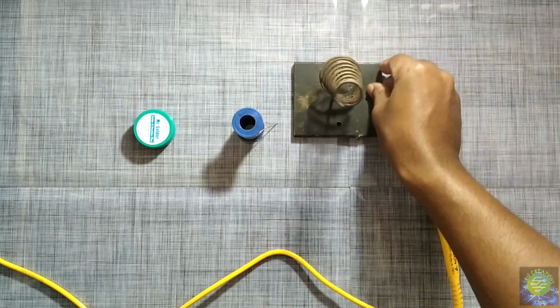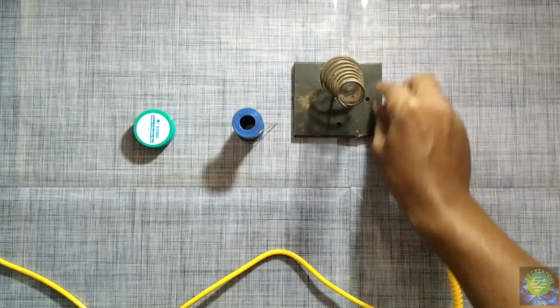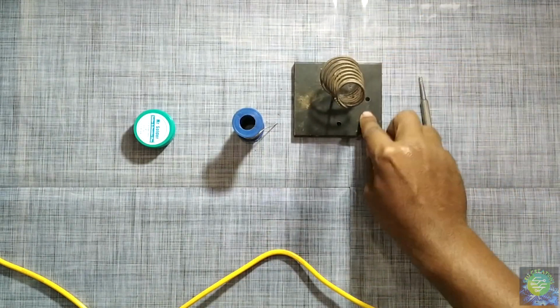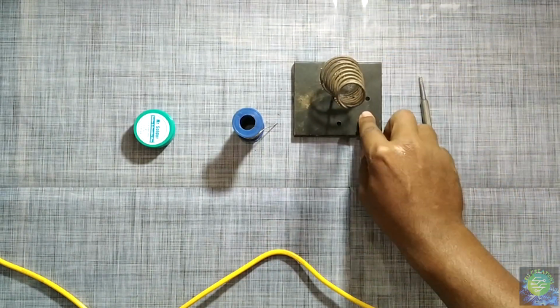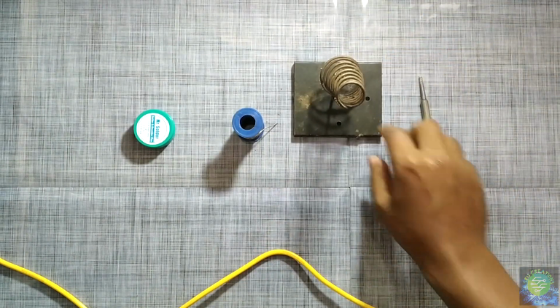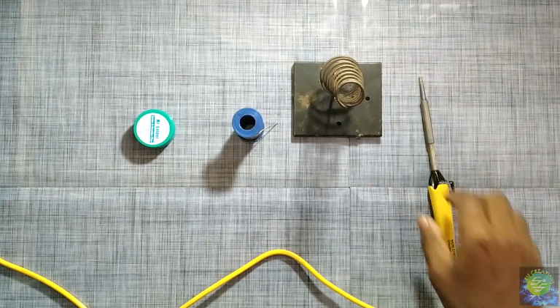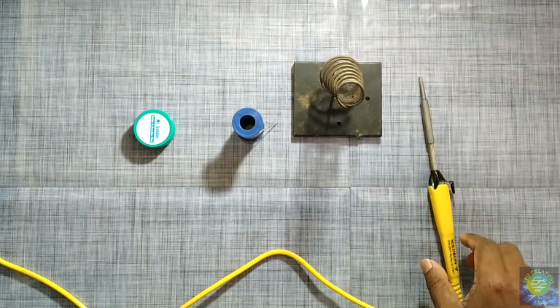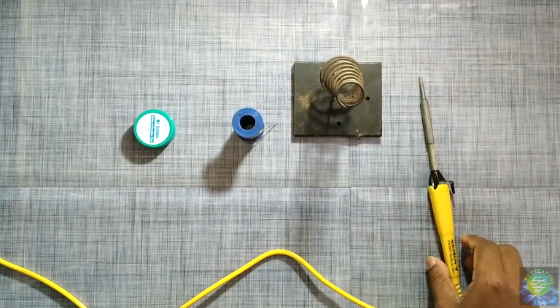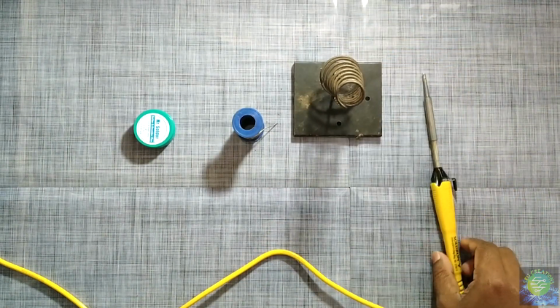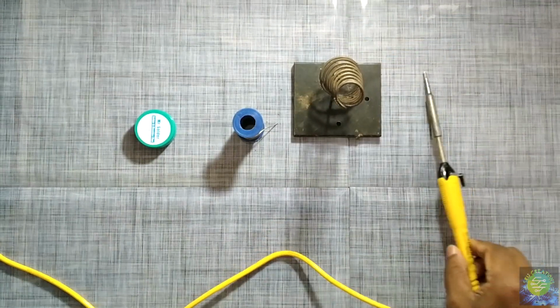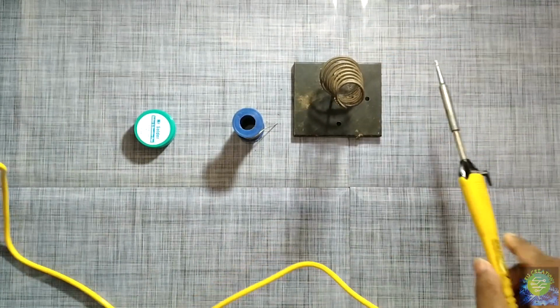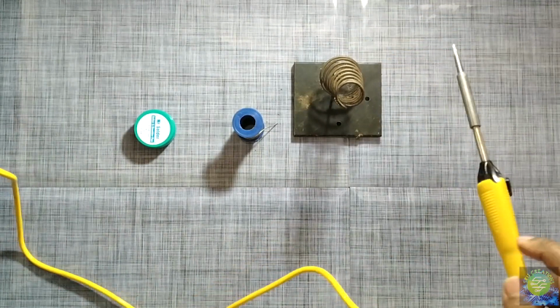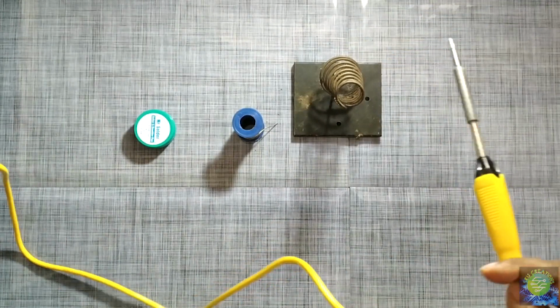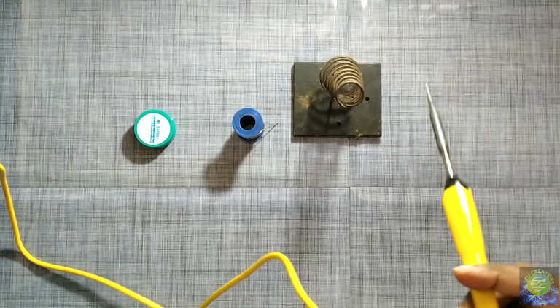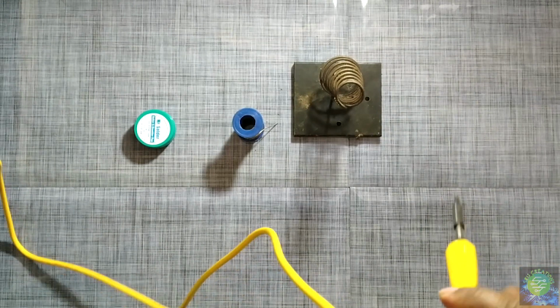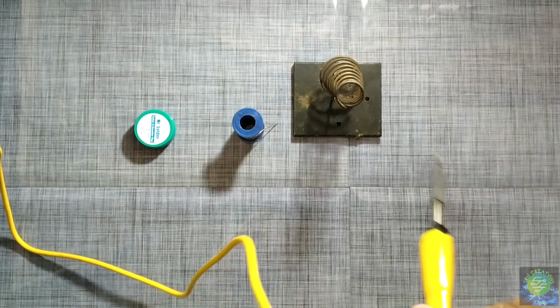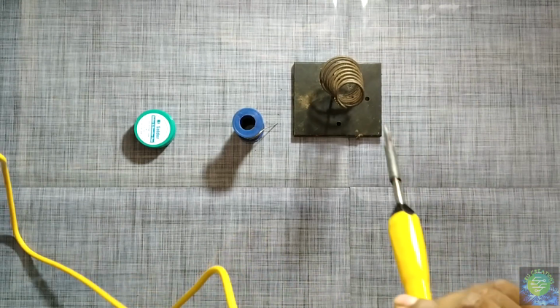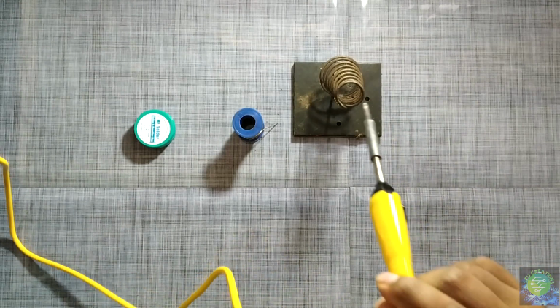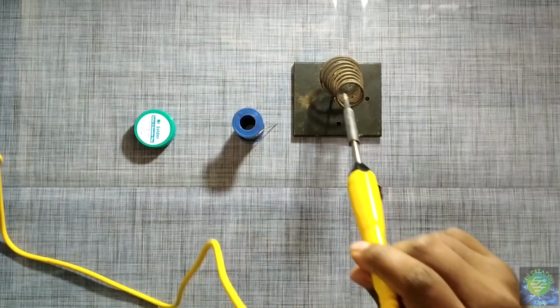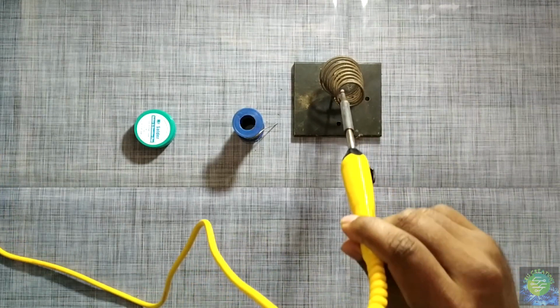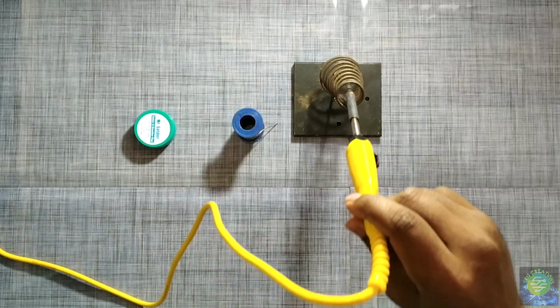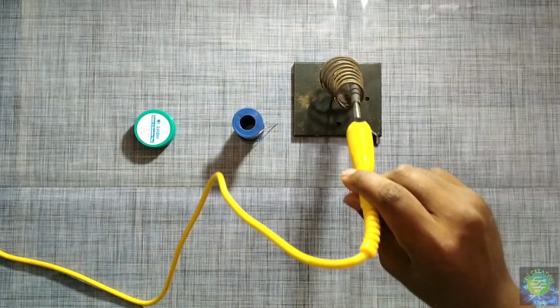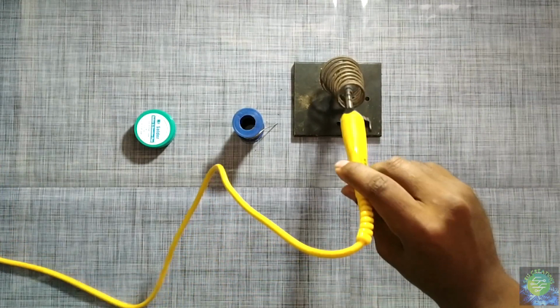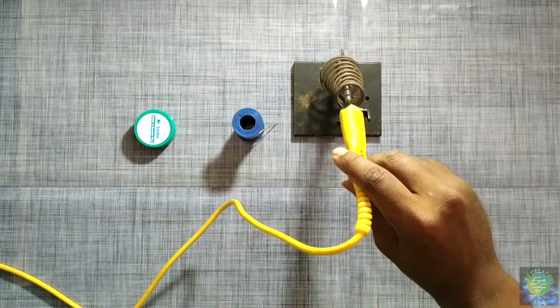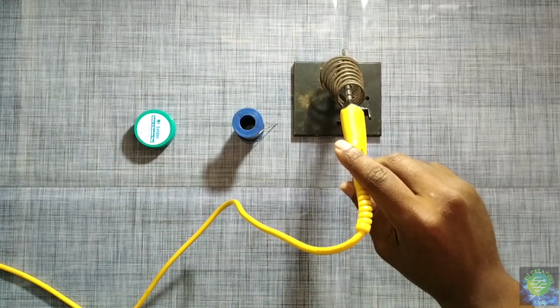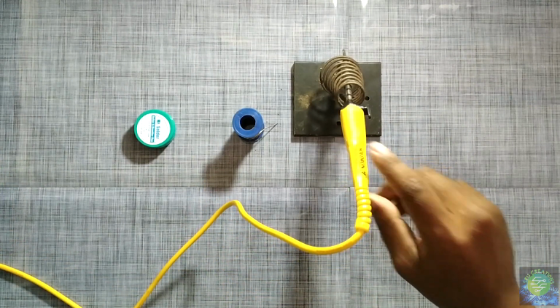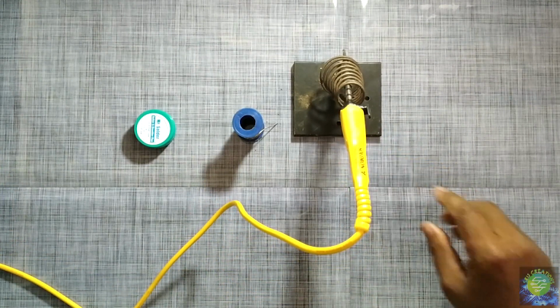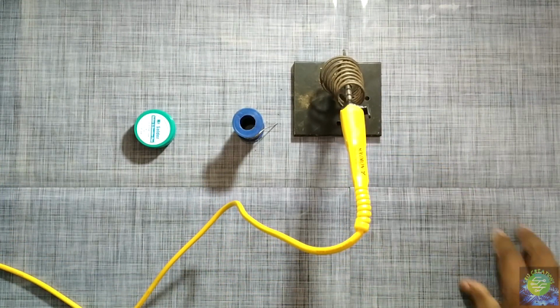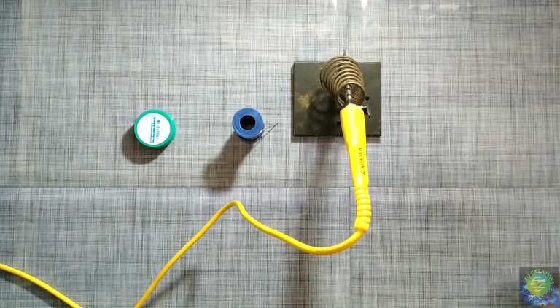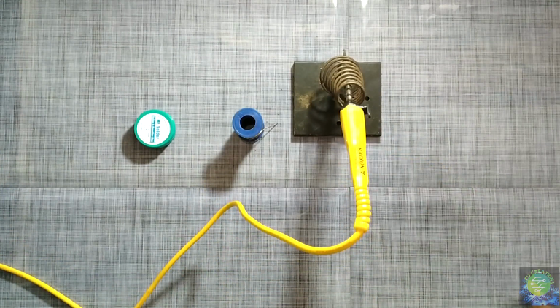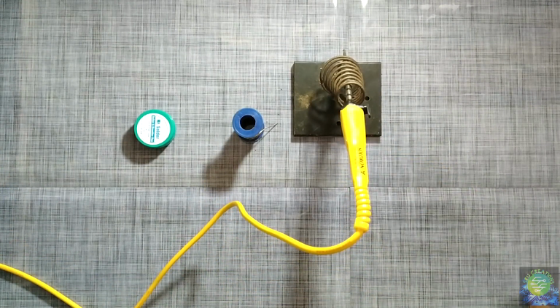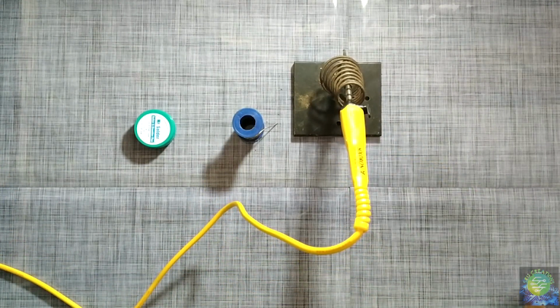This is the soldering holder. I don't want to use my hand.